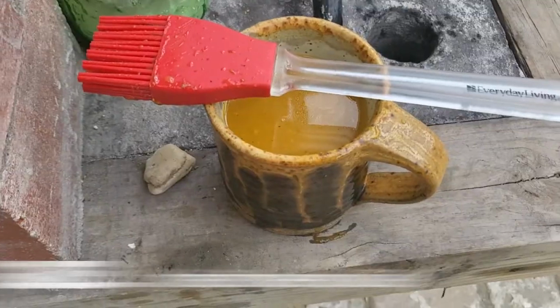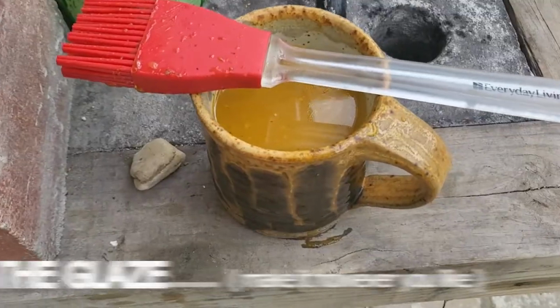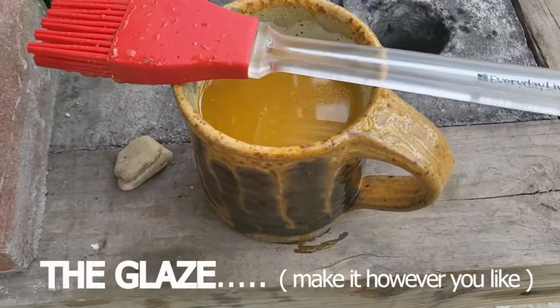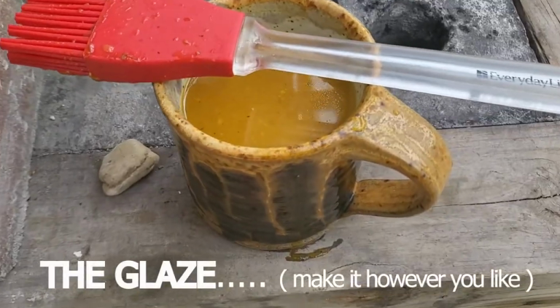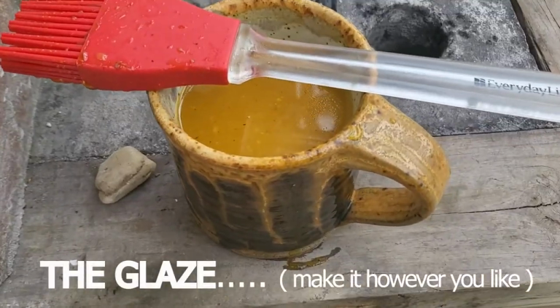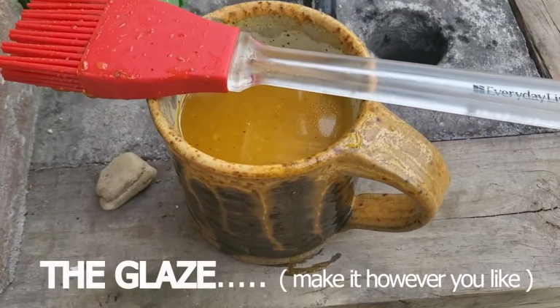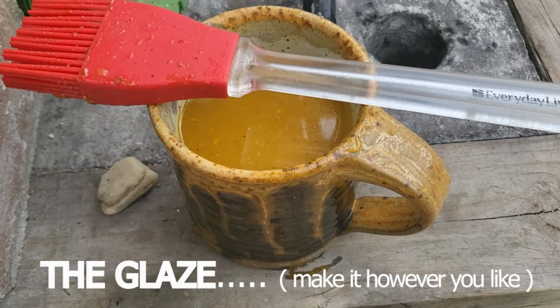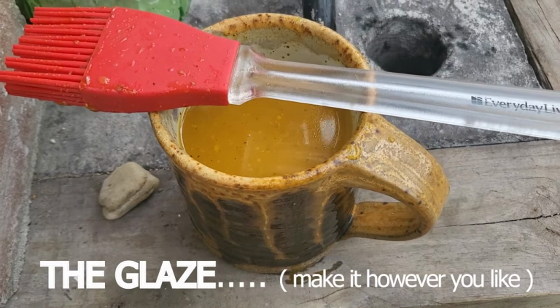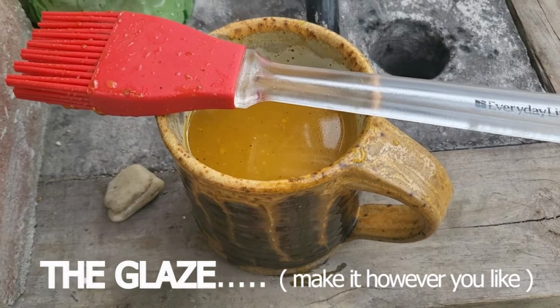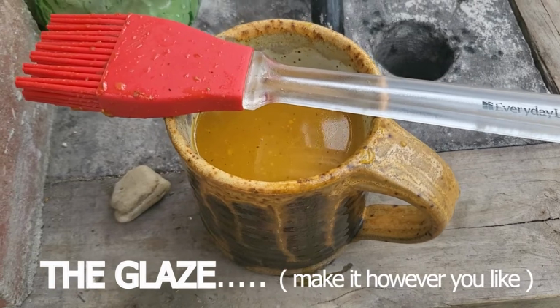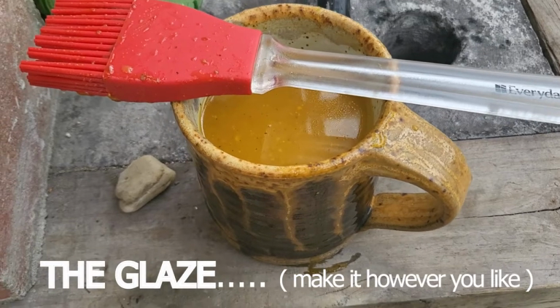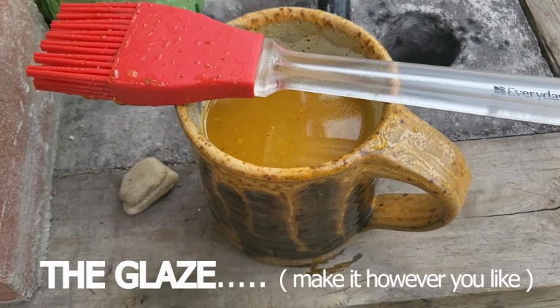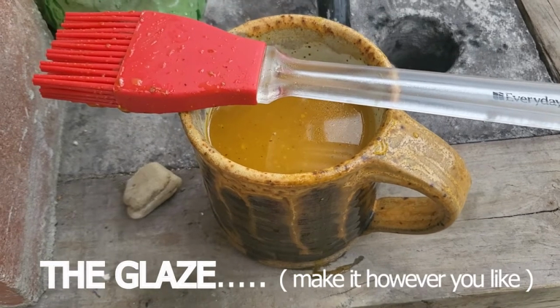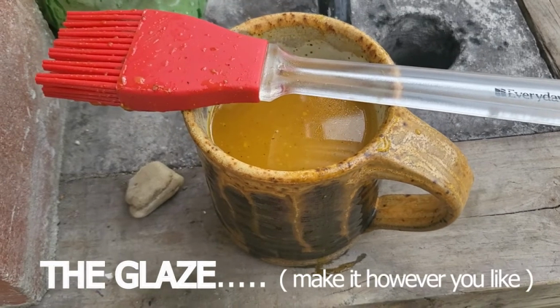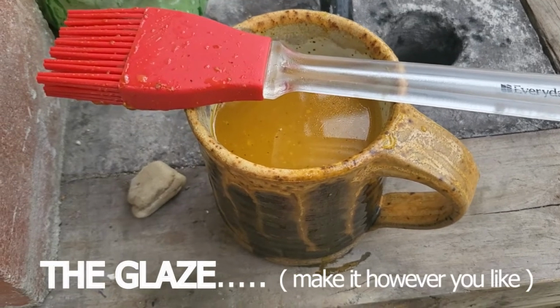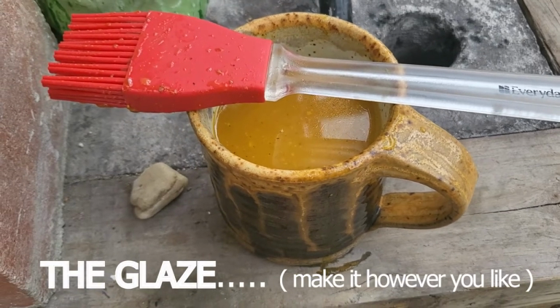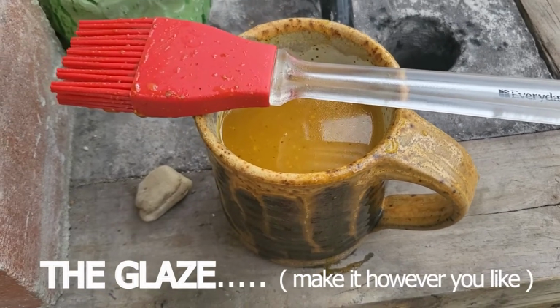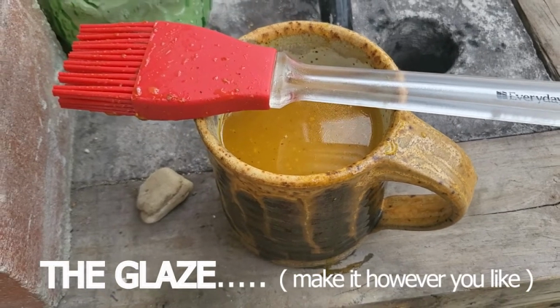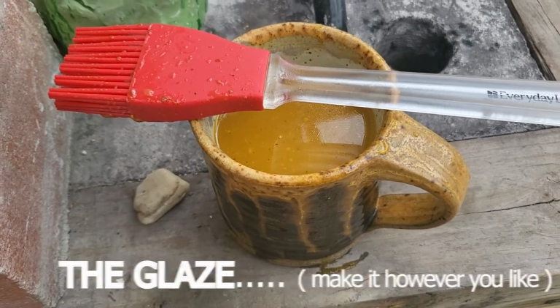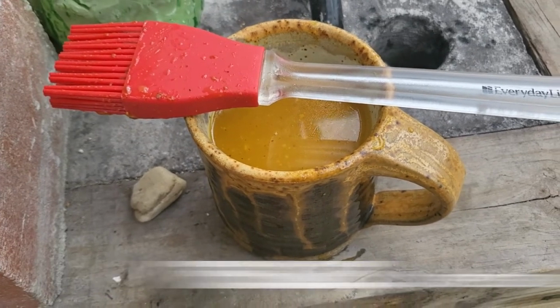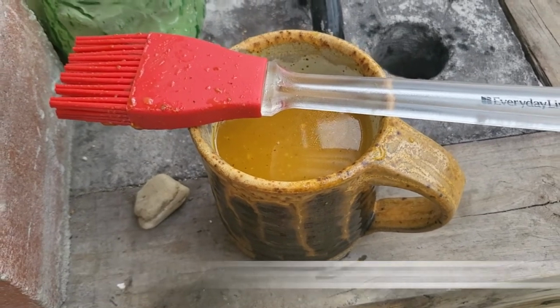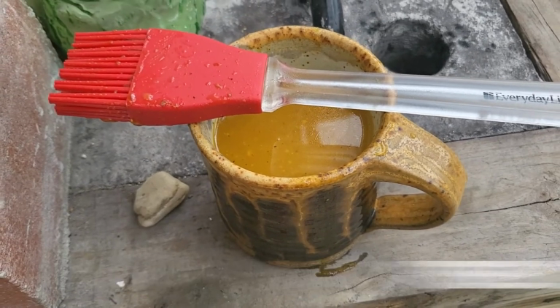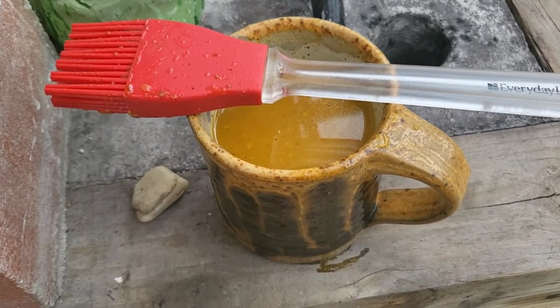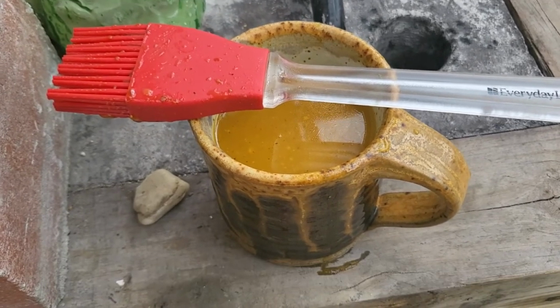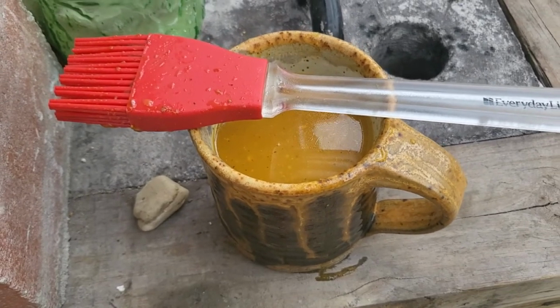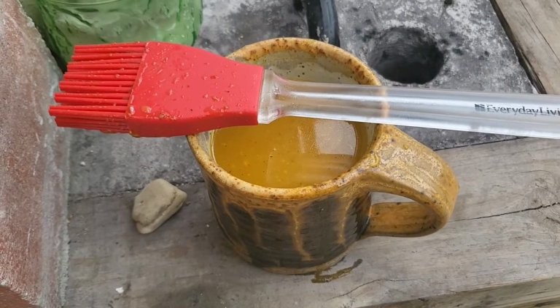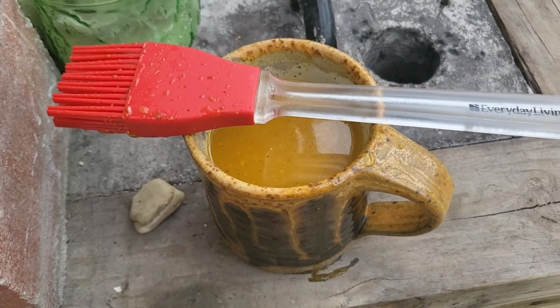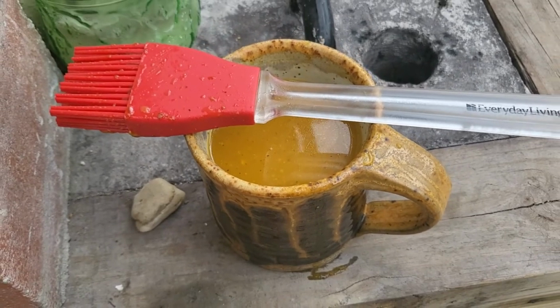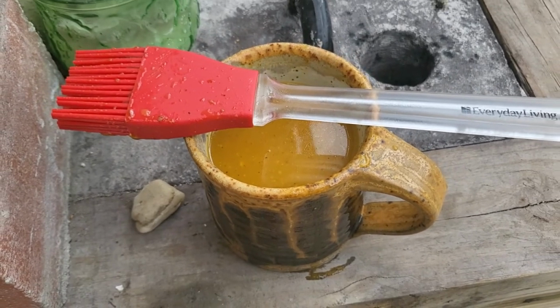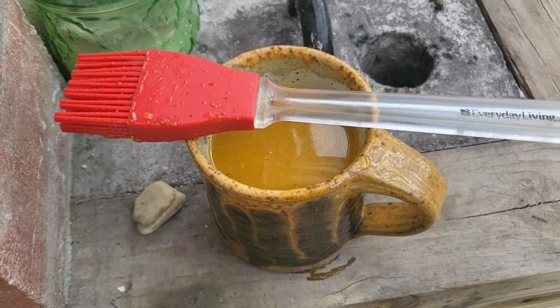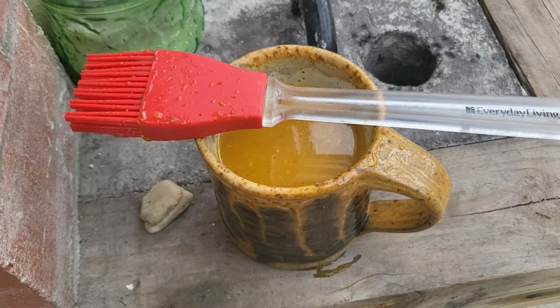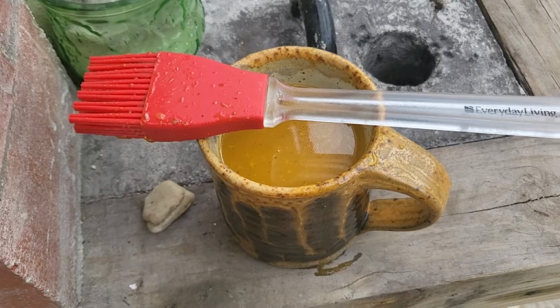This is the leftover brown sugar, mustard, salt and pepper, onion and garlic mixed with a little bit of juice and vinegar.